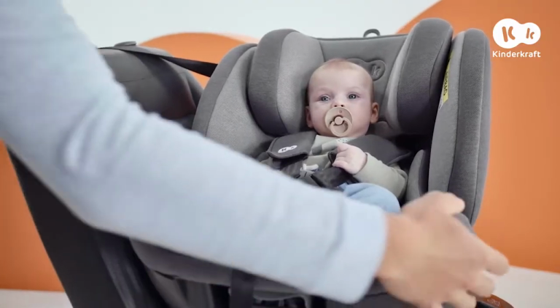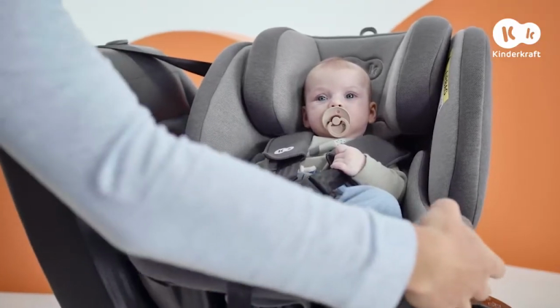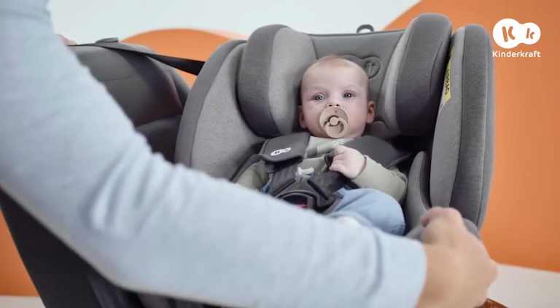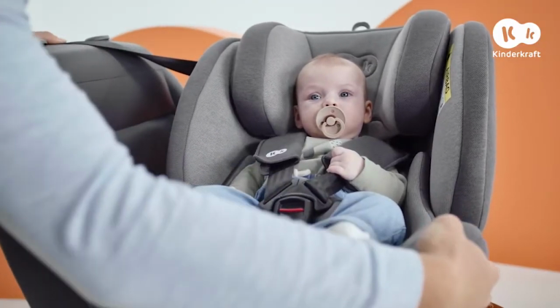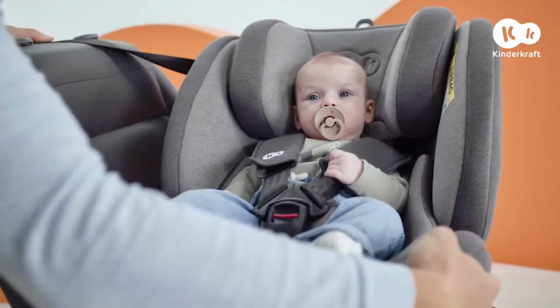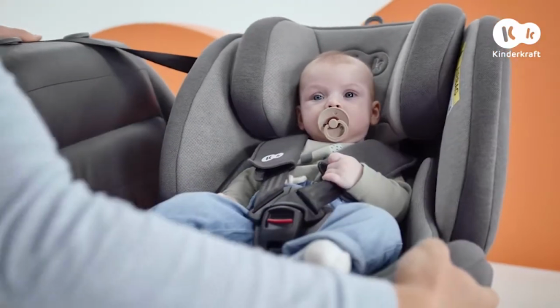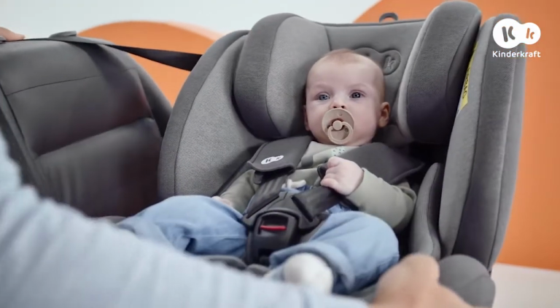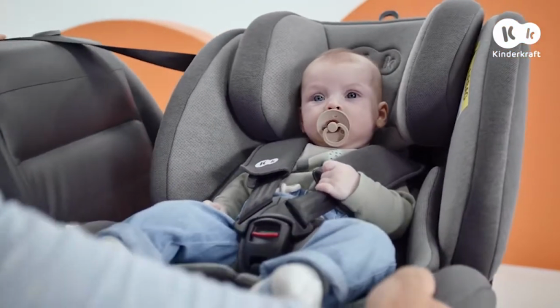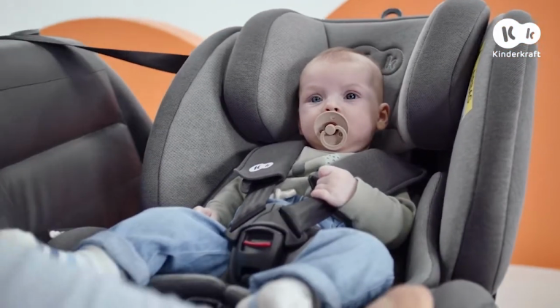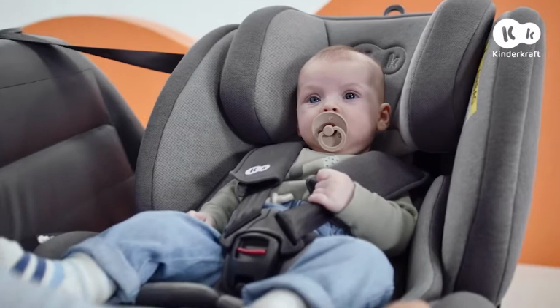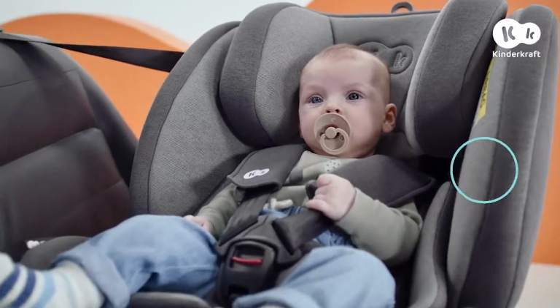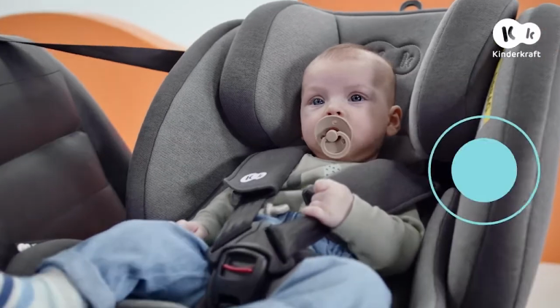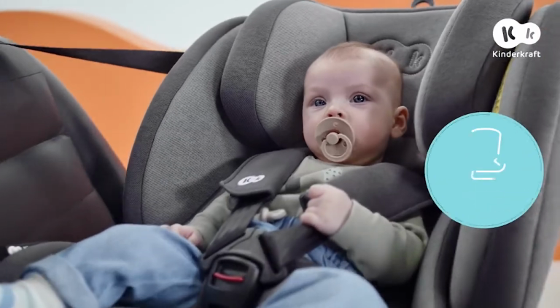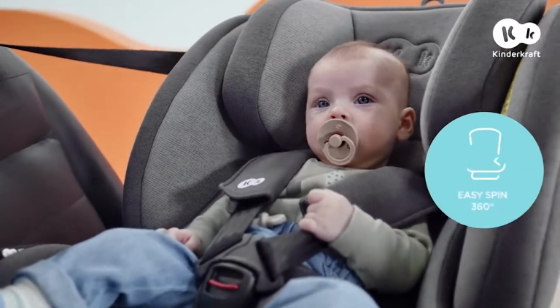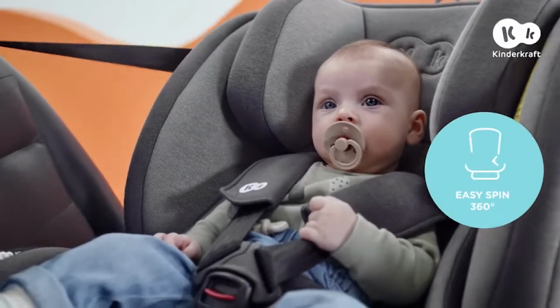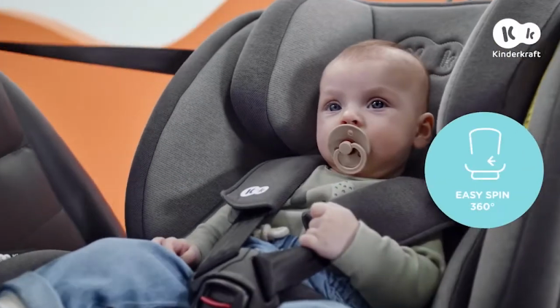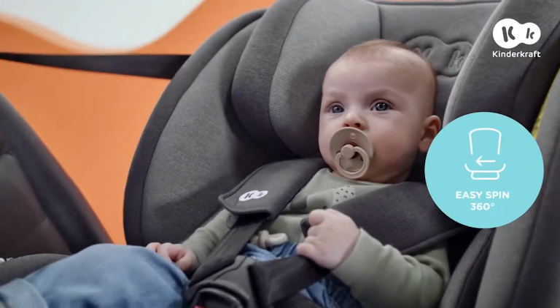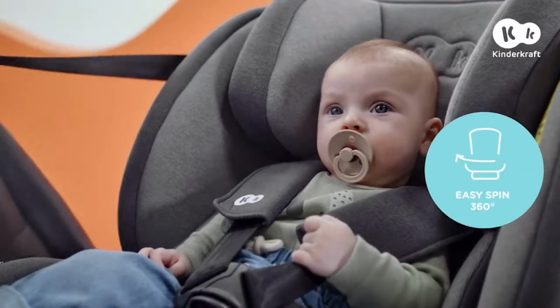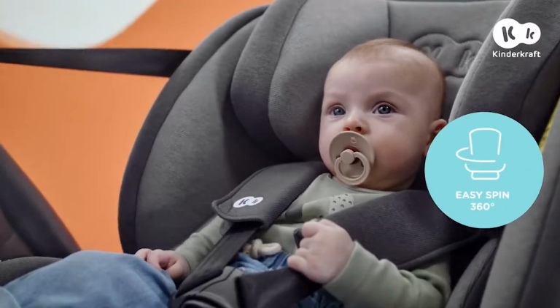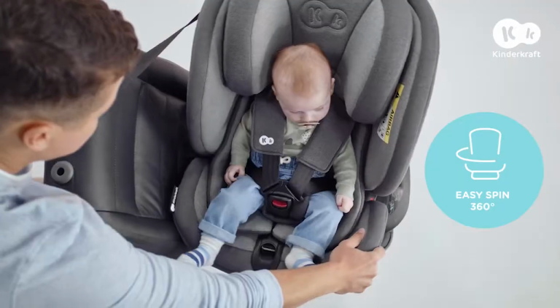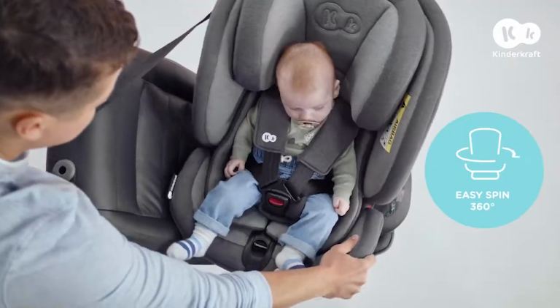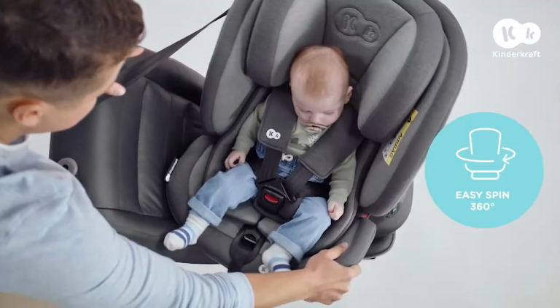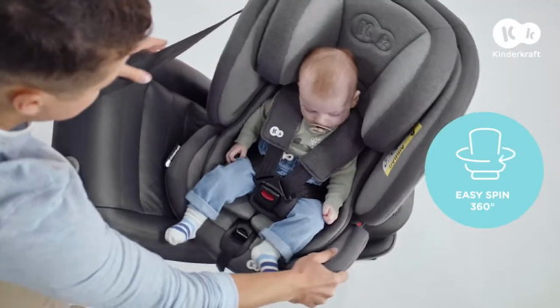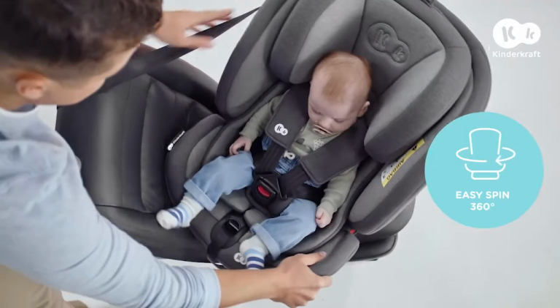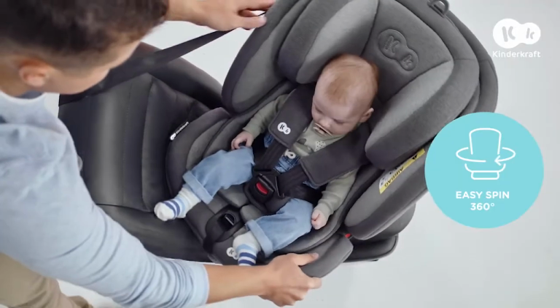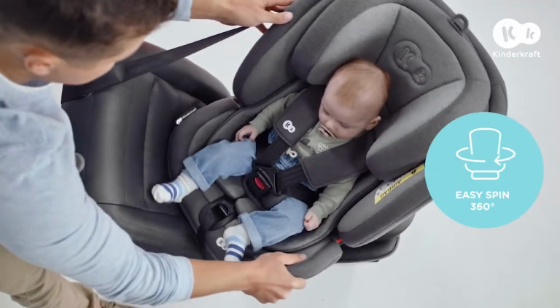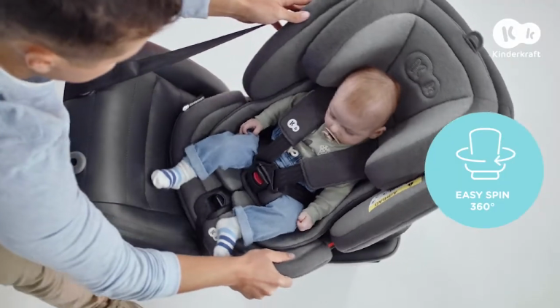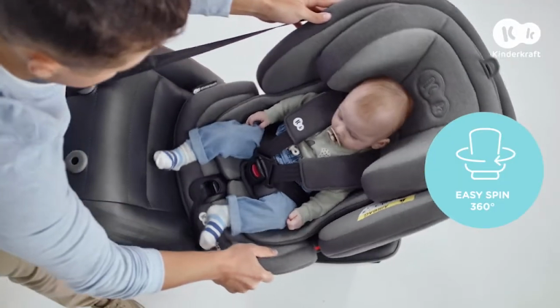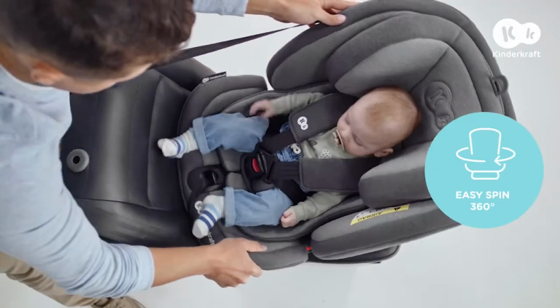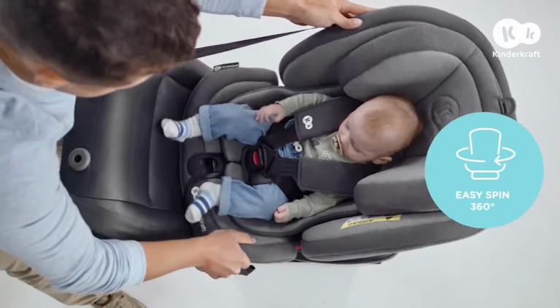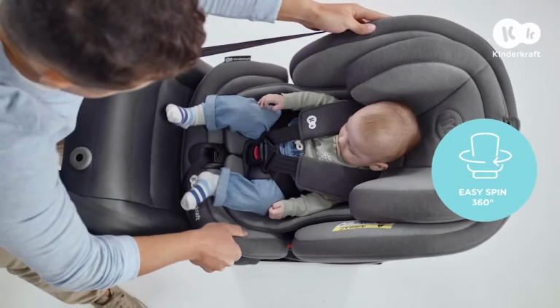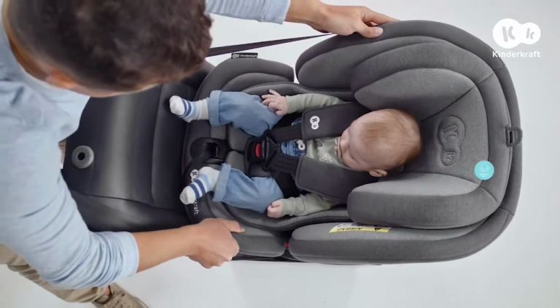Thanks to the EasySpin 360 function, it's really easy to place your little one in the car seat.